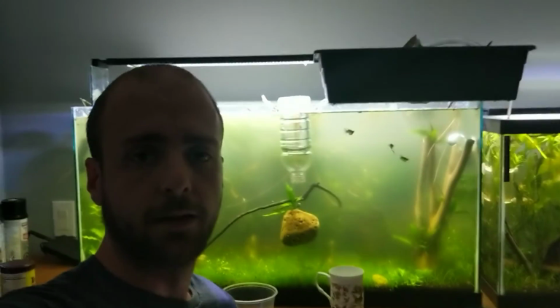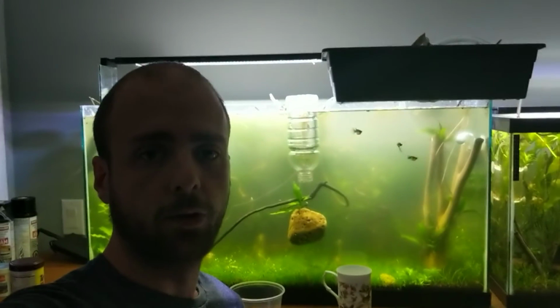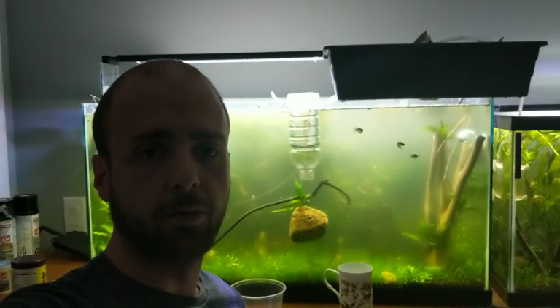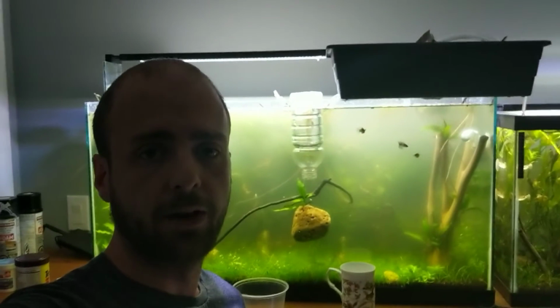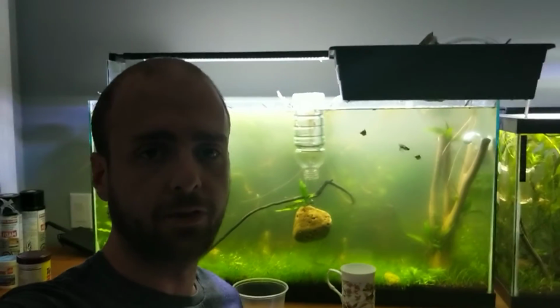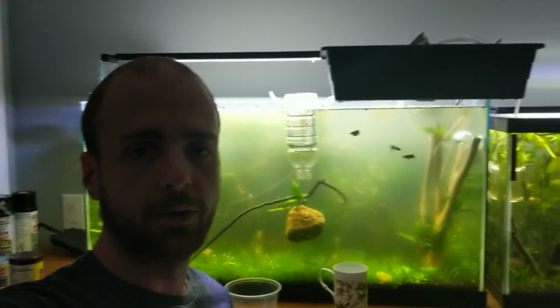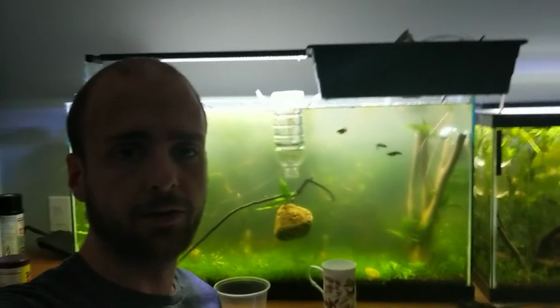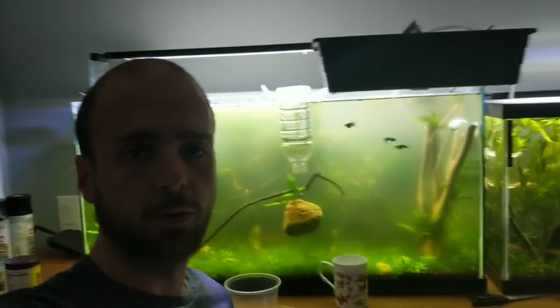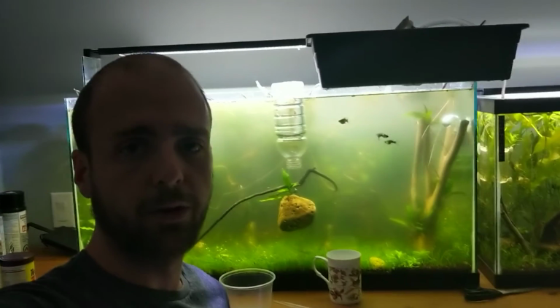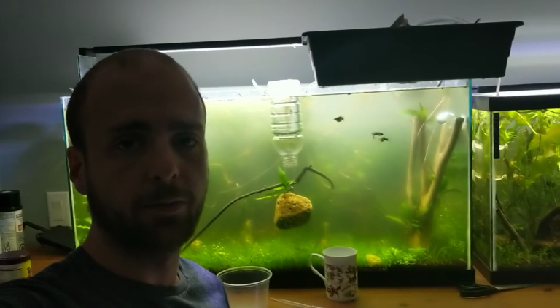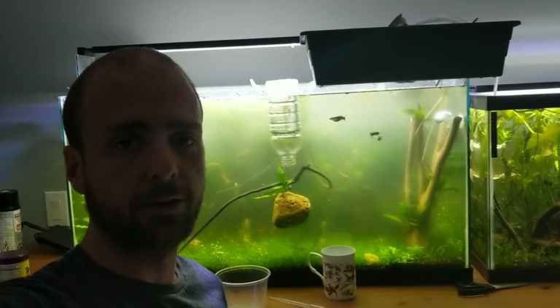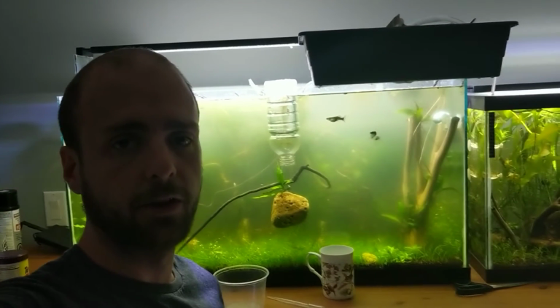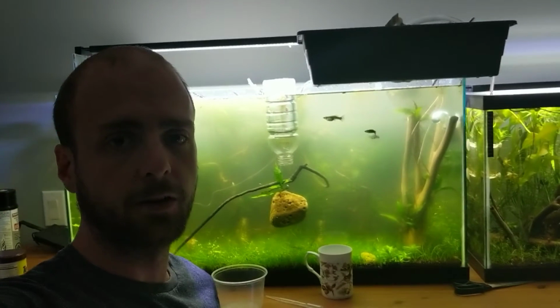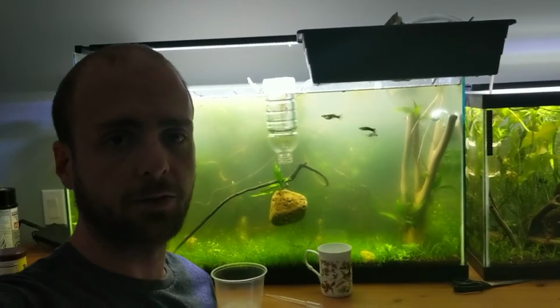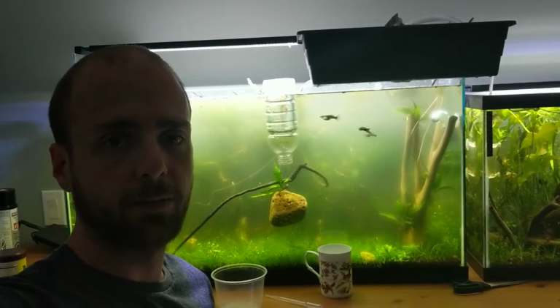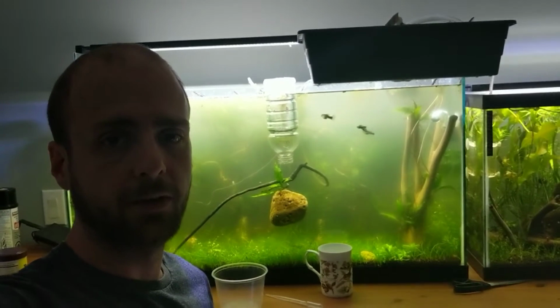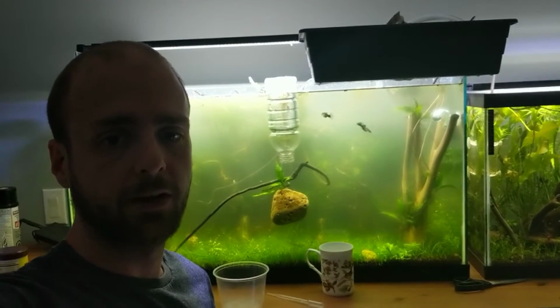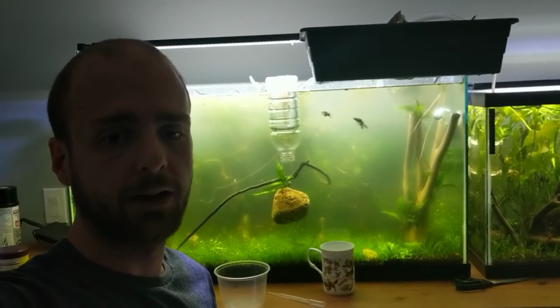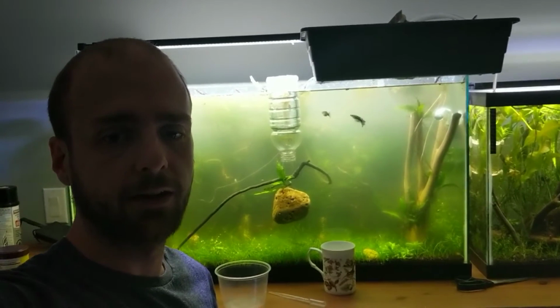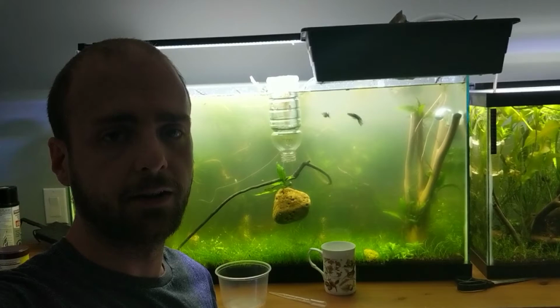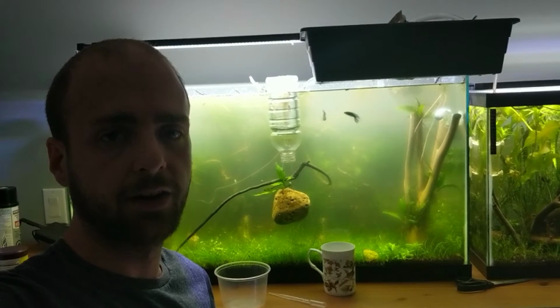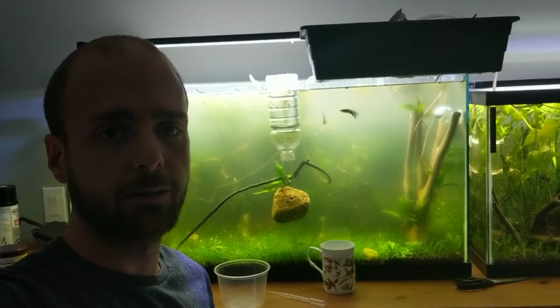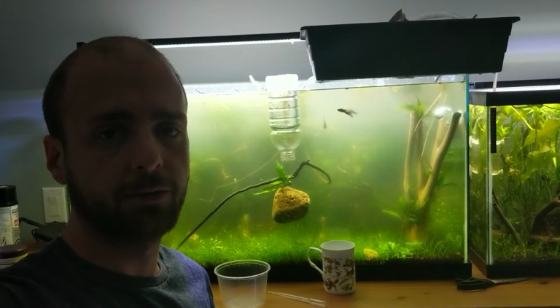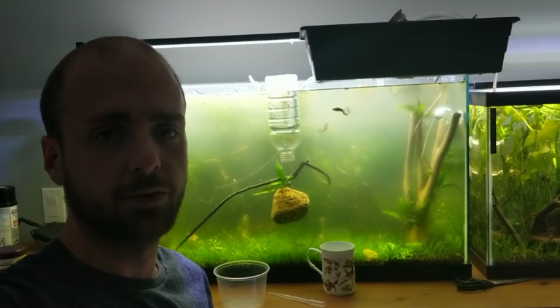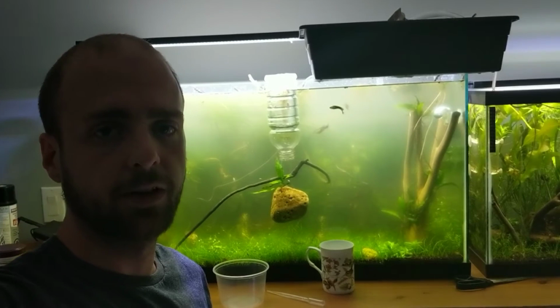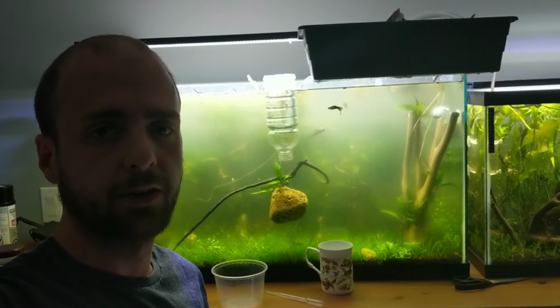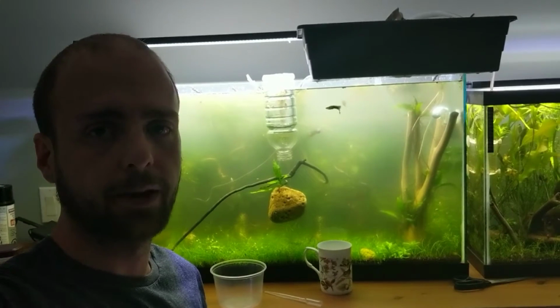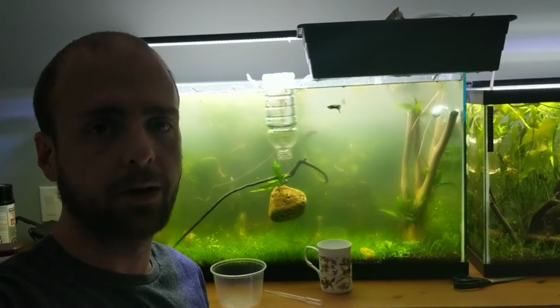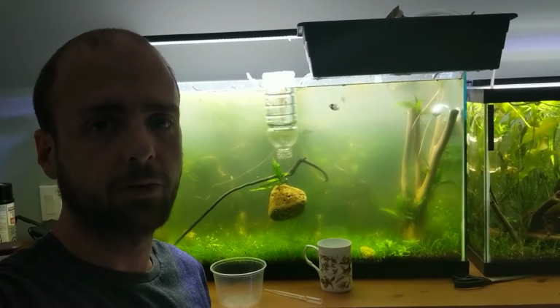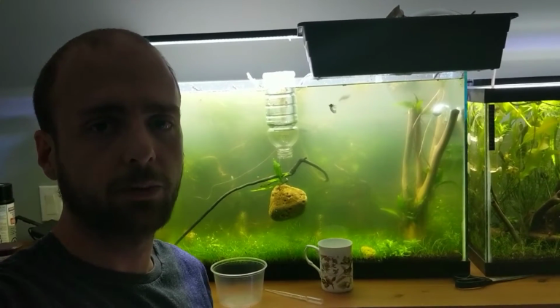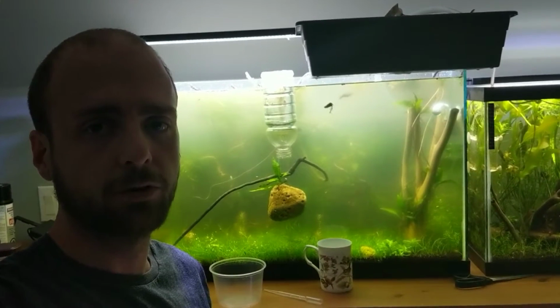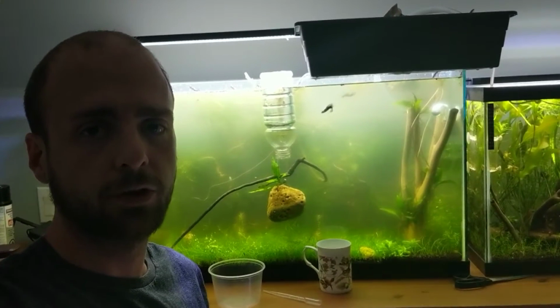Hello everyone, how's it going? It's Cory here from Lakeside Aquascaping, and today I'm going to be showing you guys how to make a microworm culture.